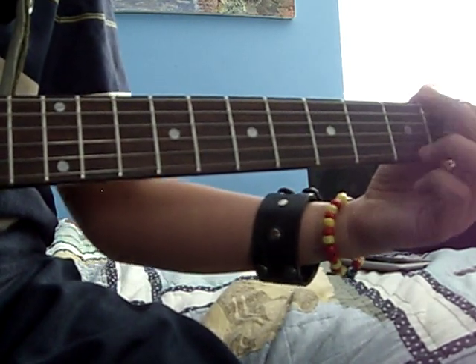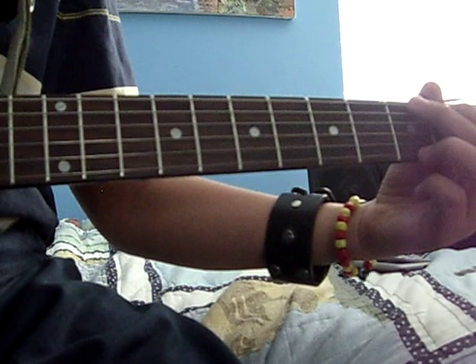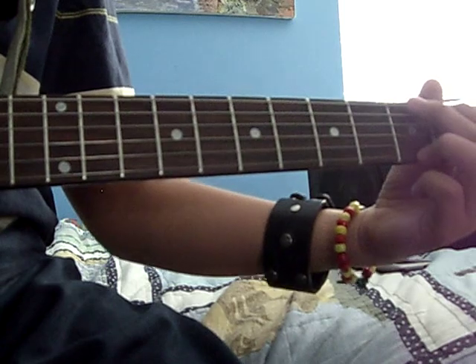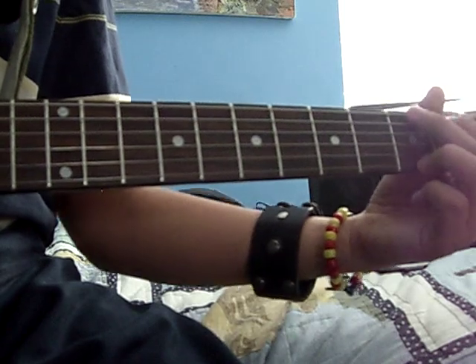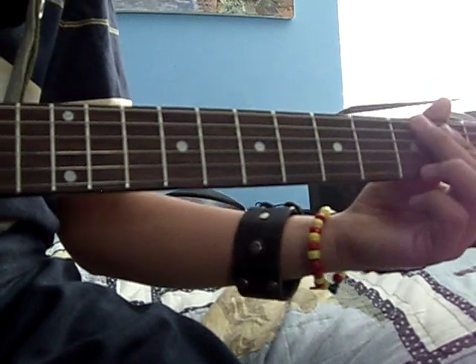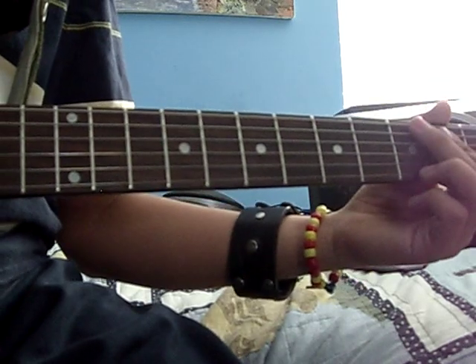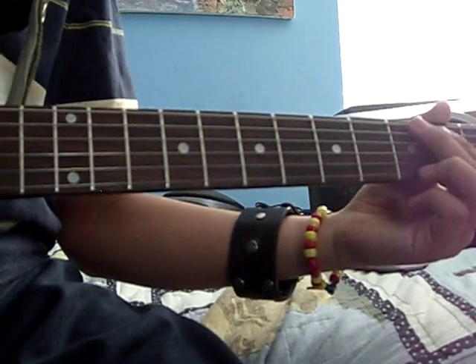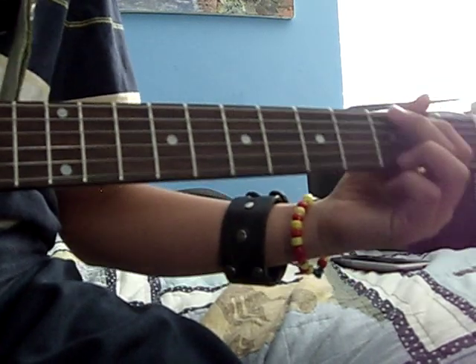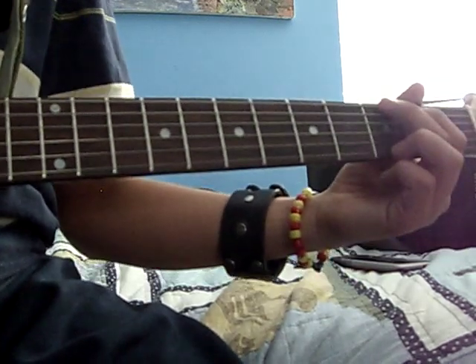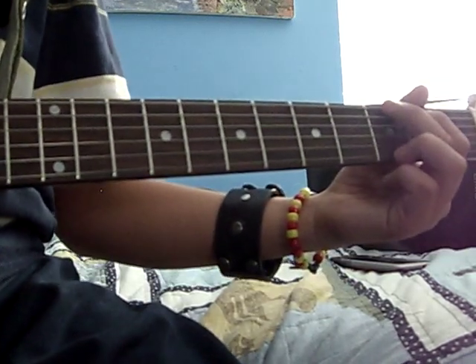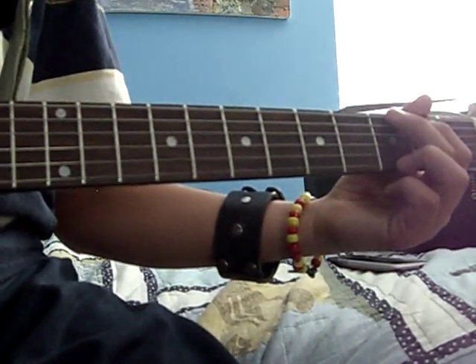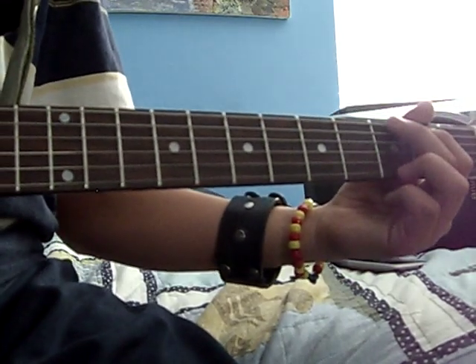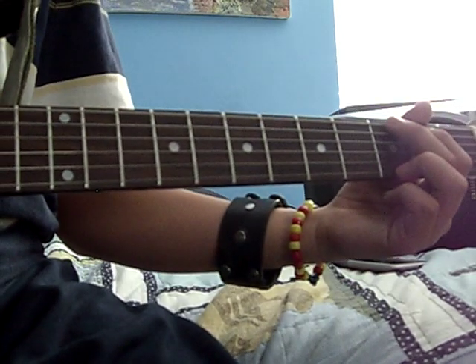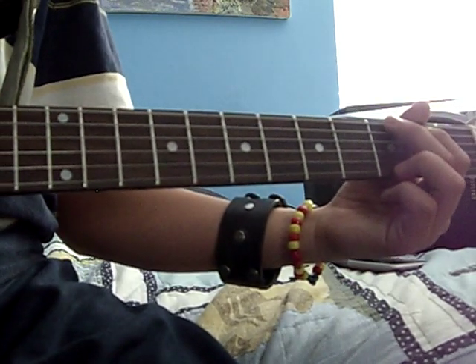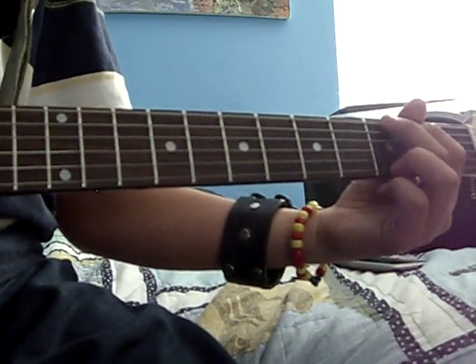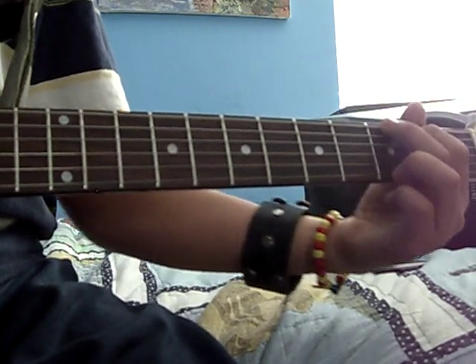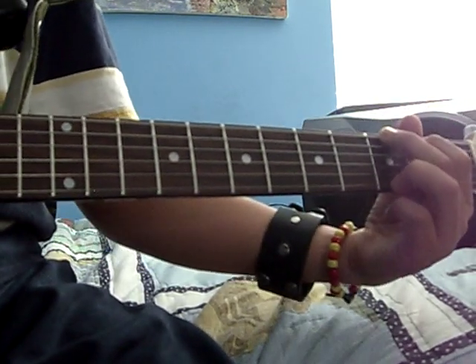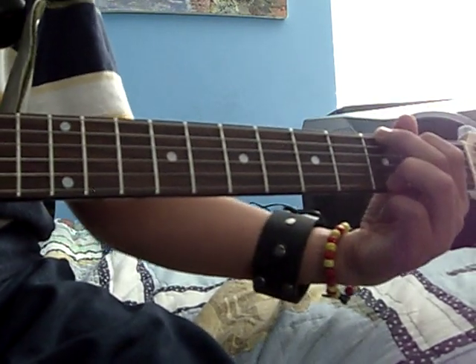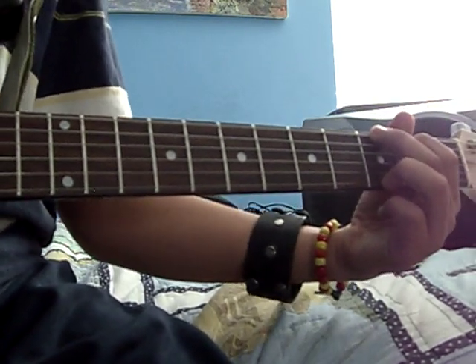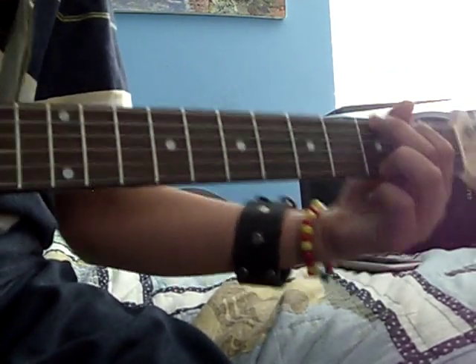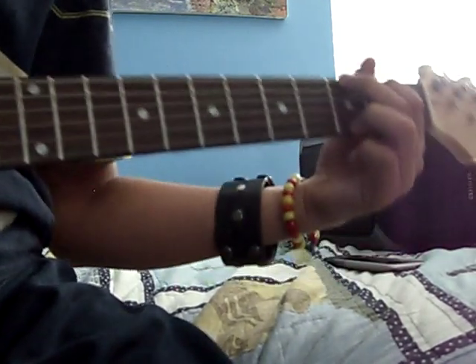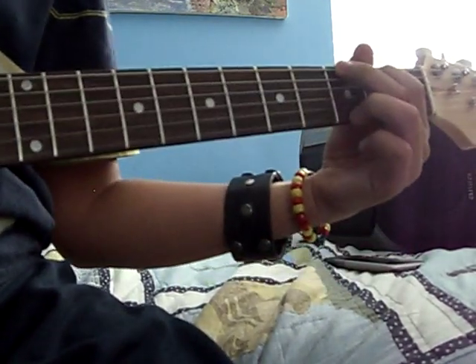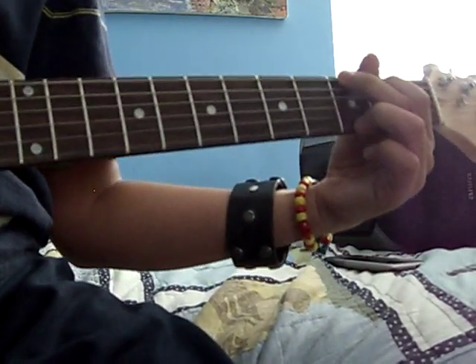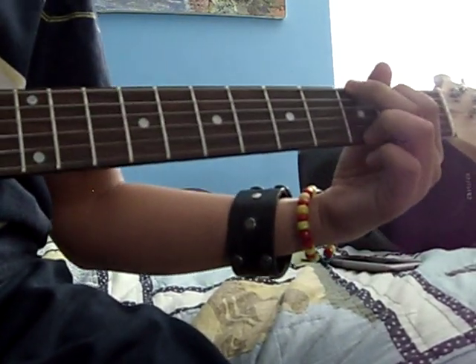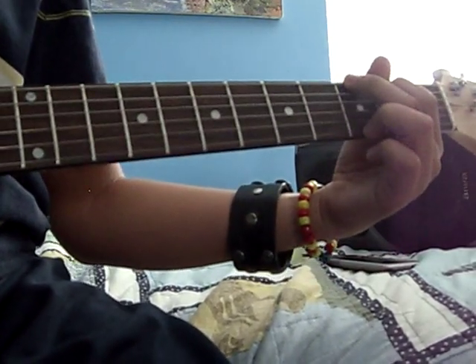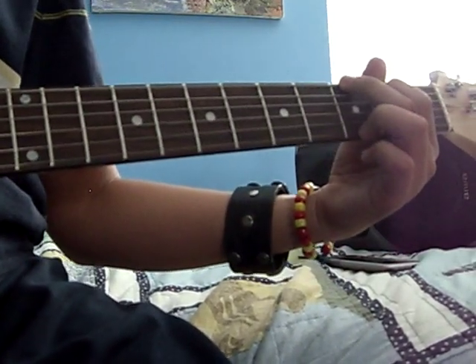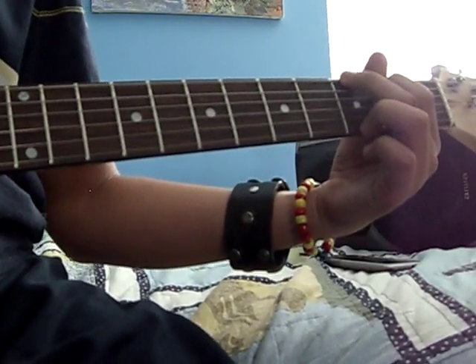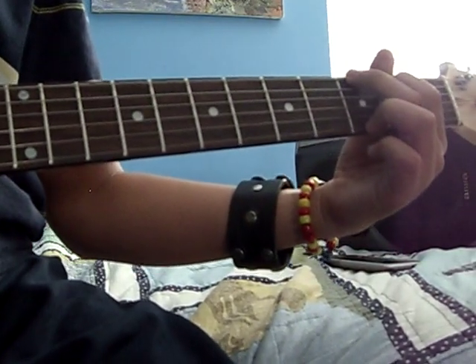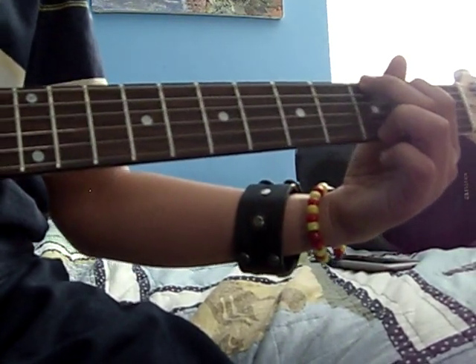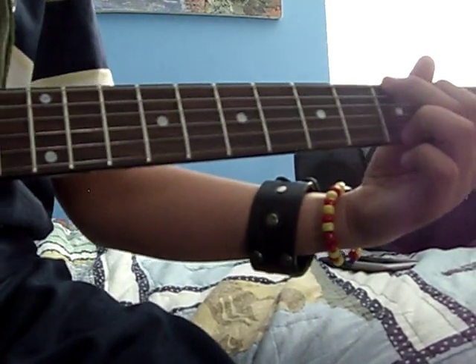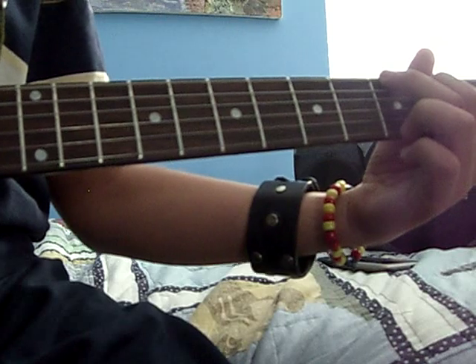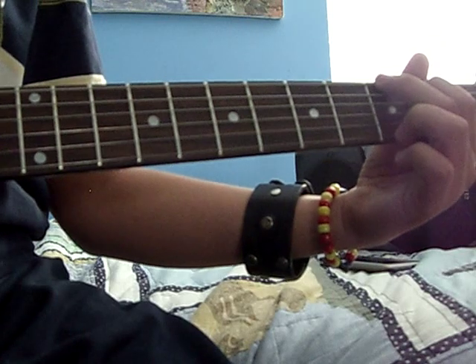And then you're going to go as if you were about to play a G chord, and you're going to do the exact same picking.